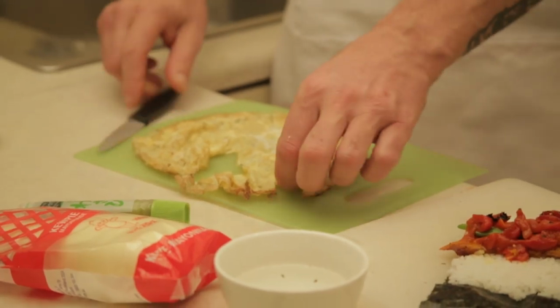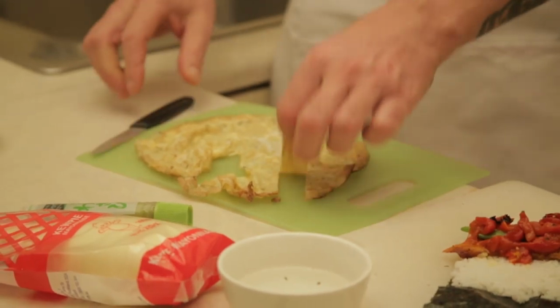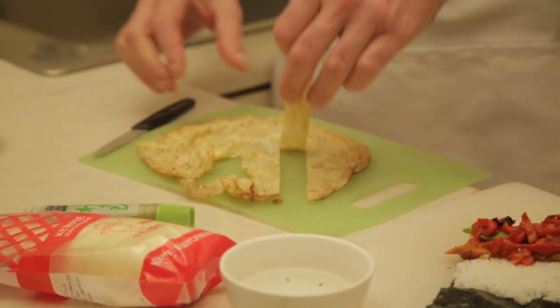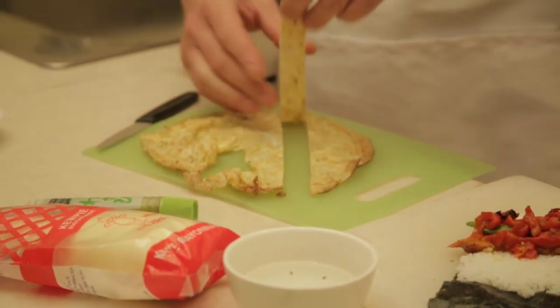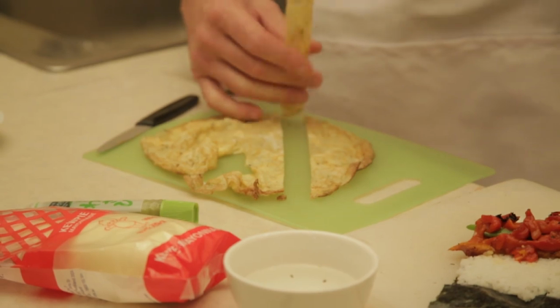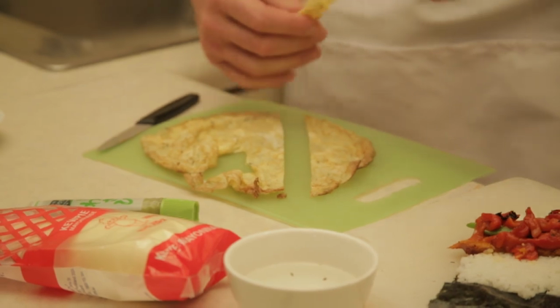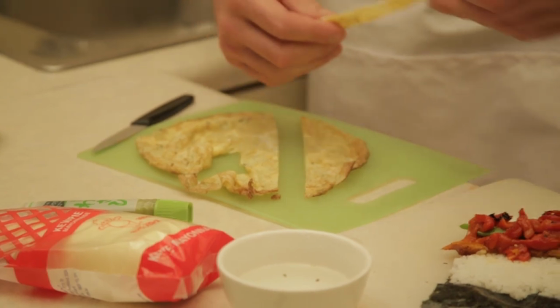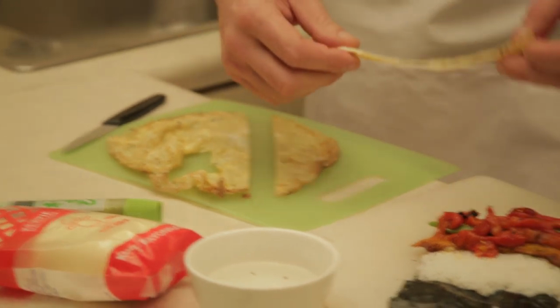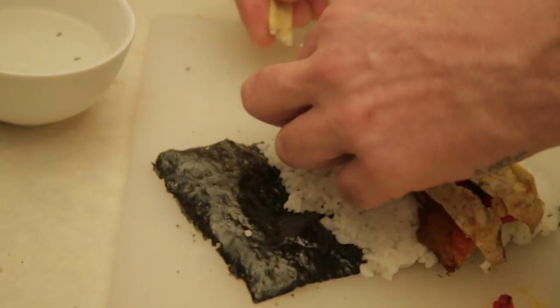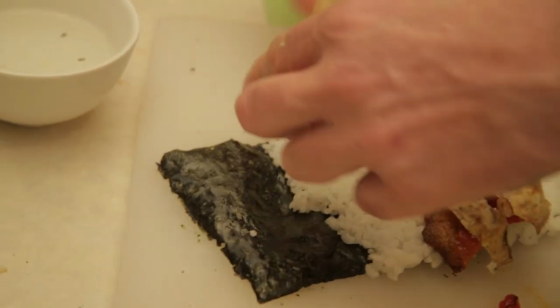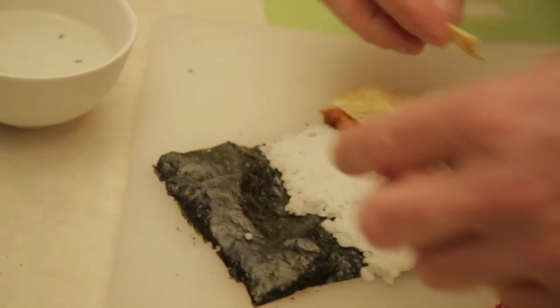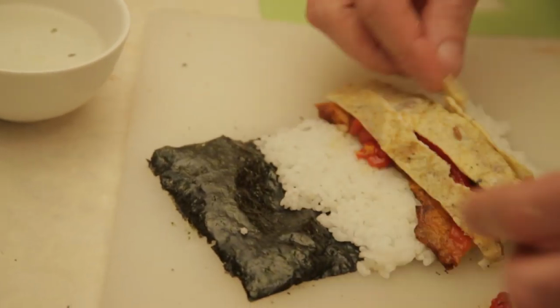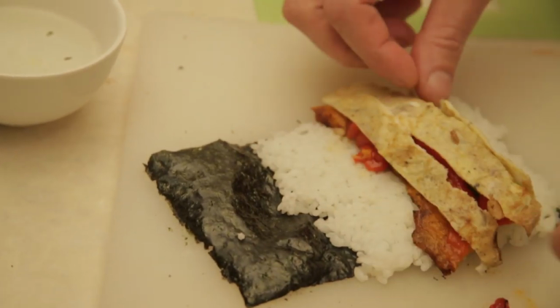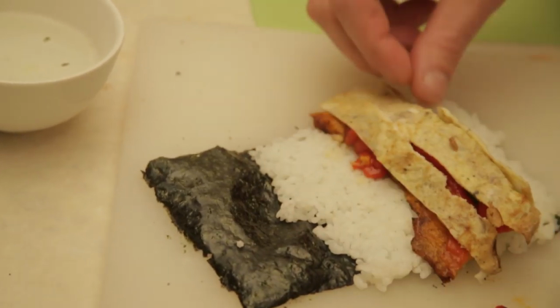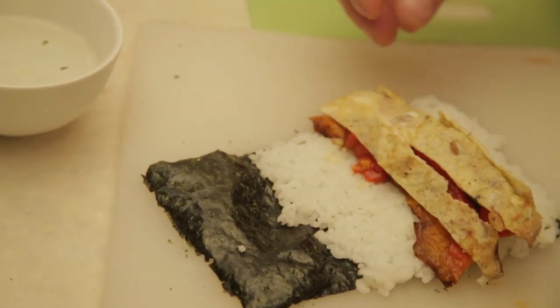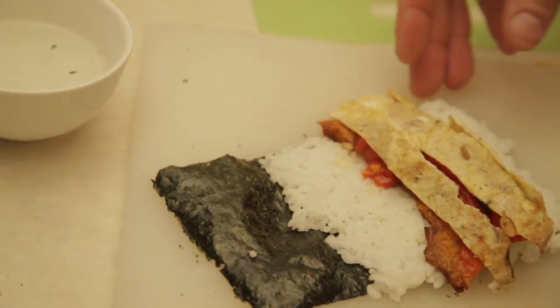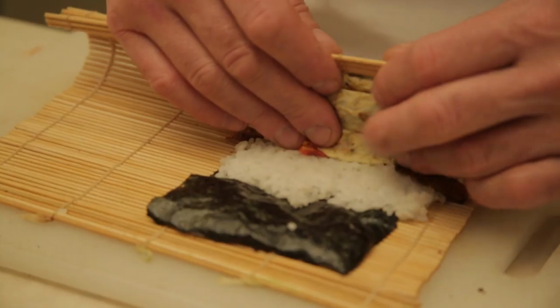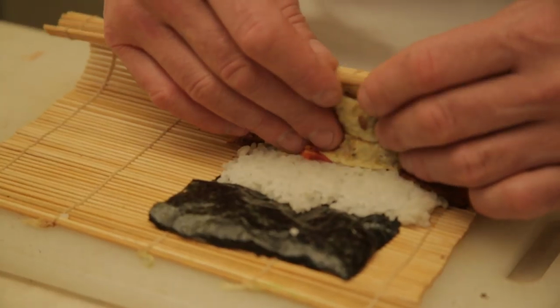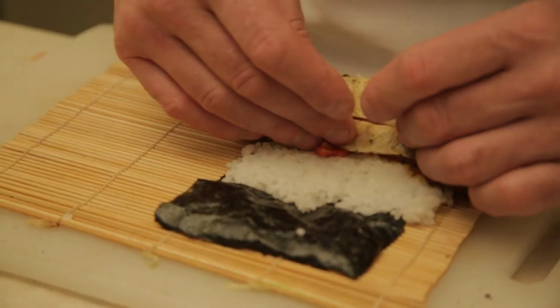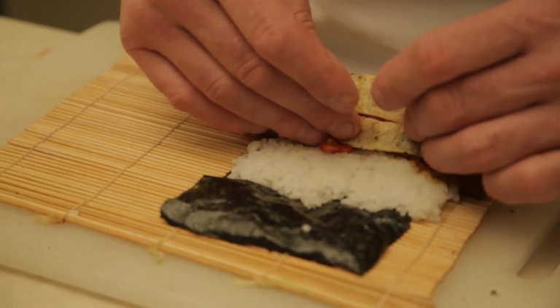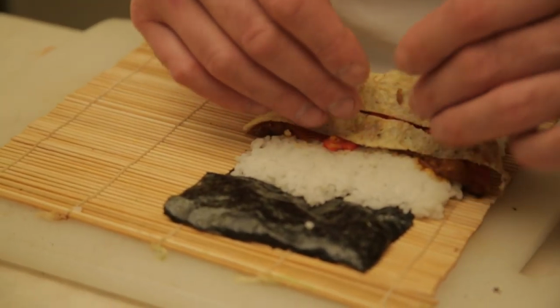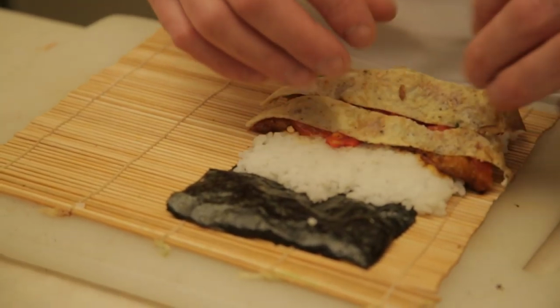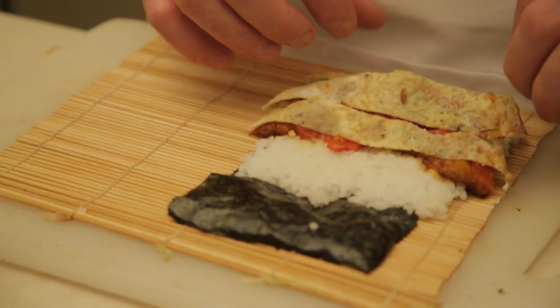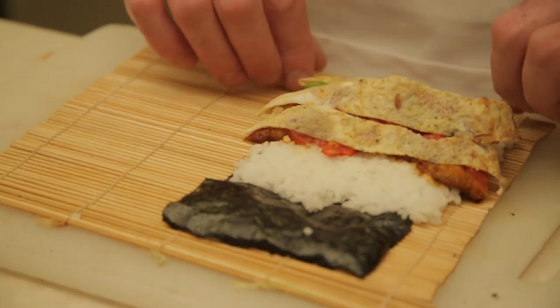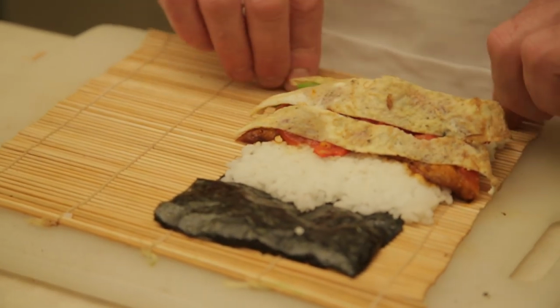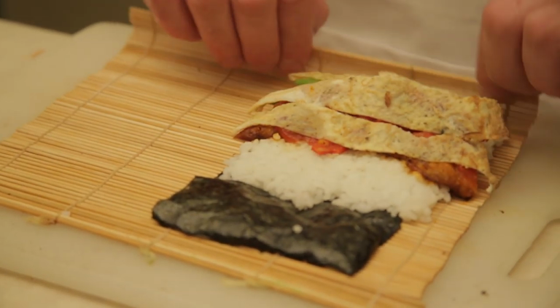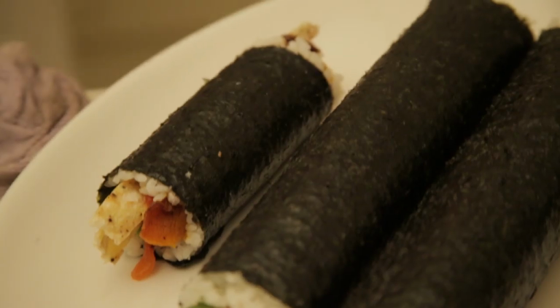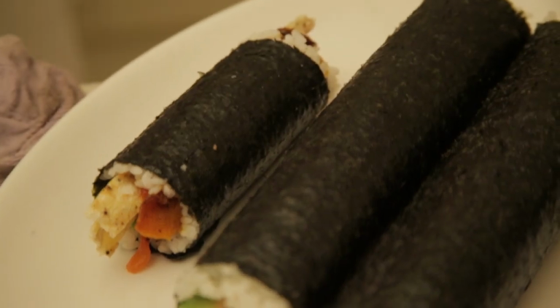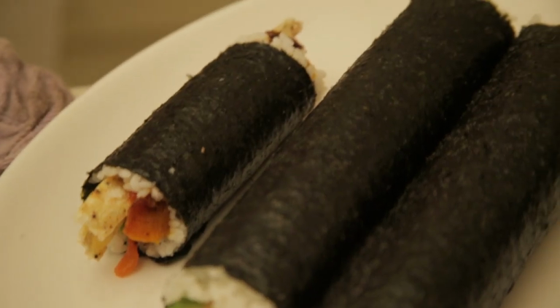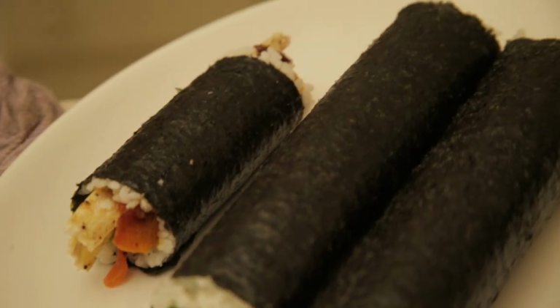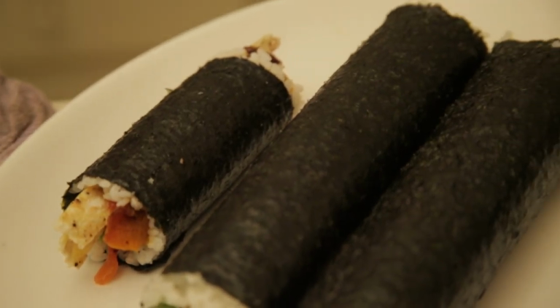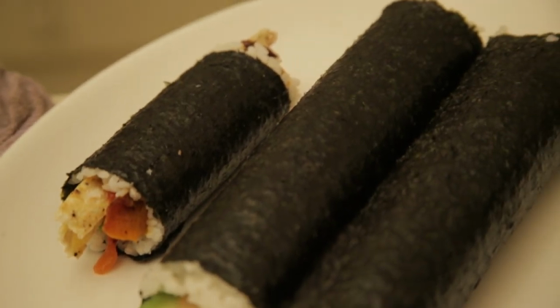How fucking easy is that? Here we go. We're making a little mini one now for all you stunt fucking midgets out there.